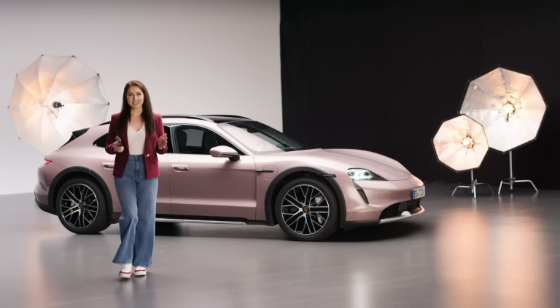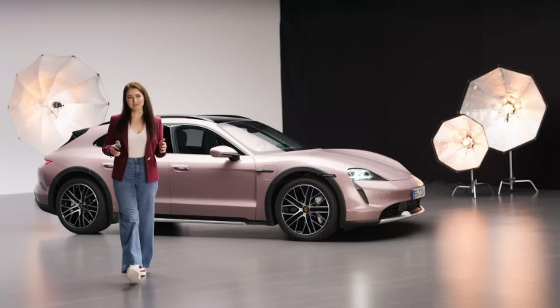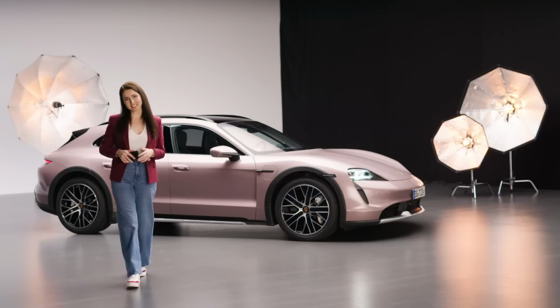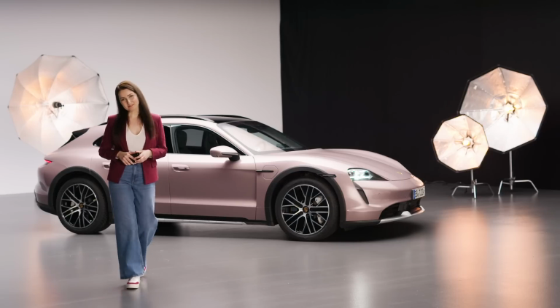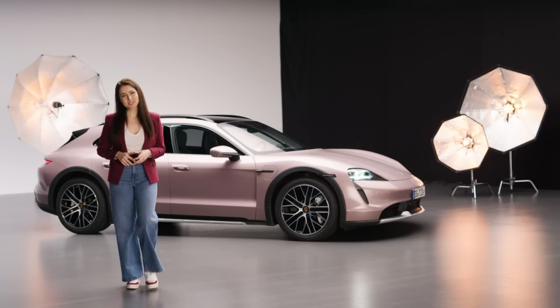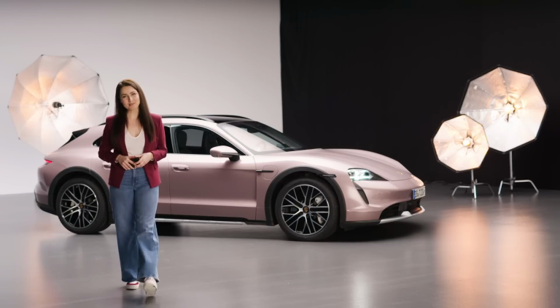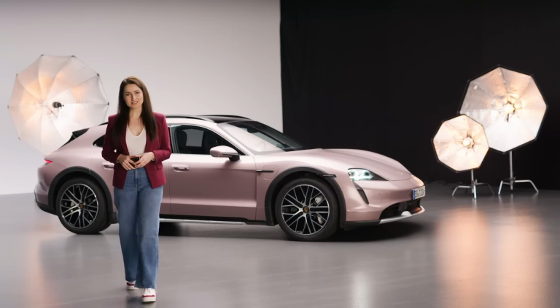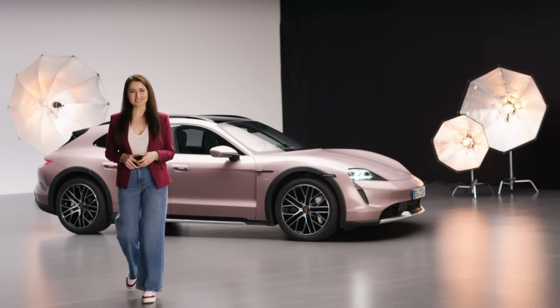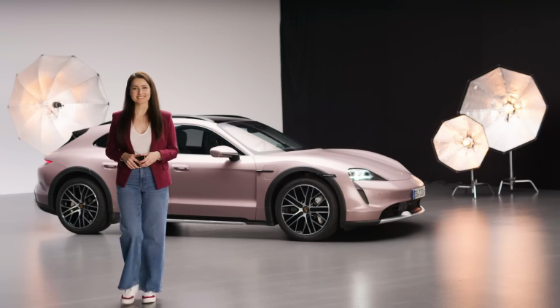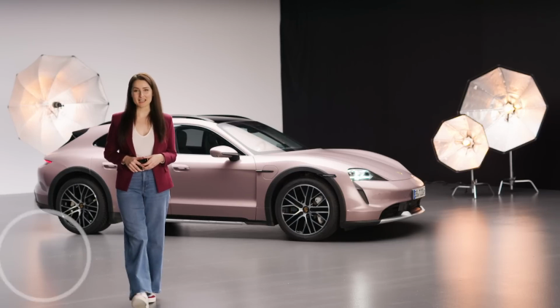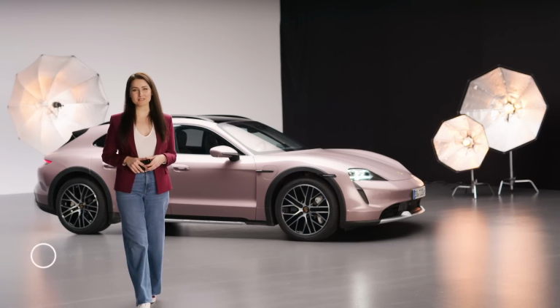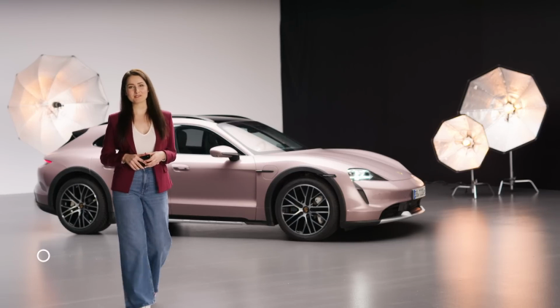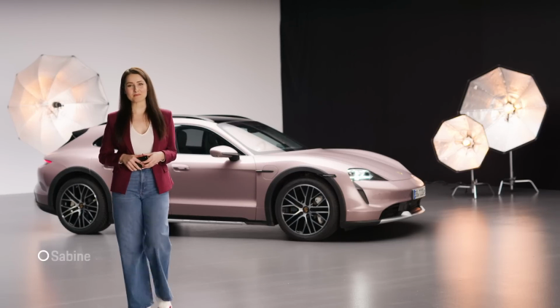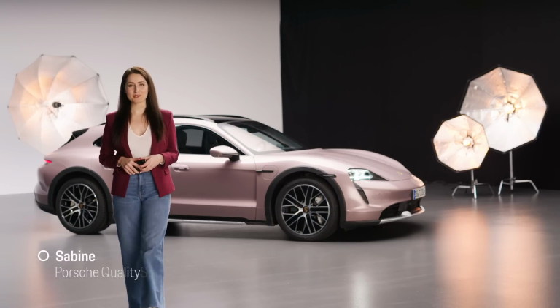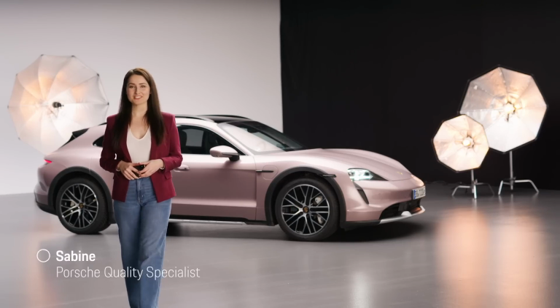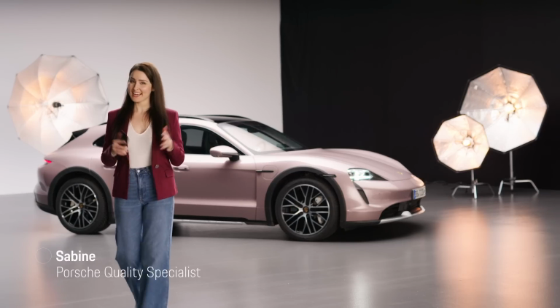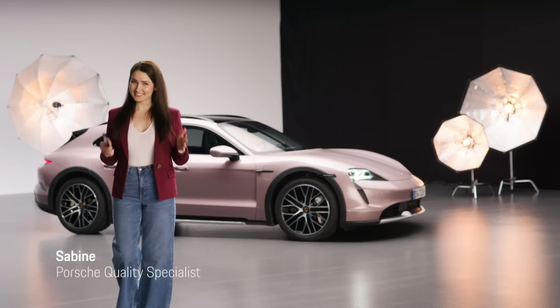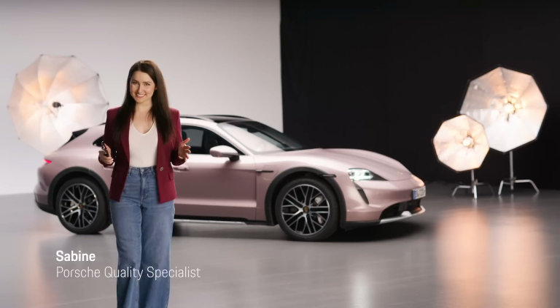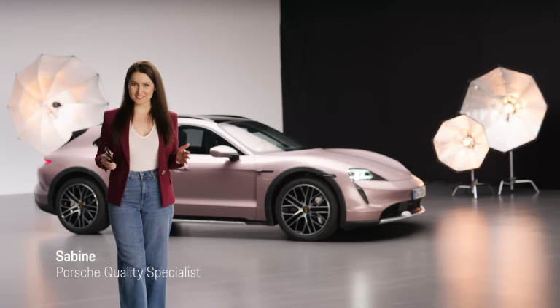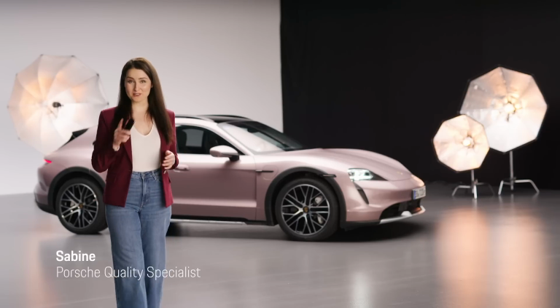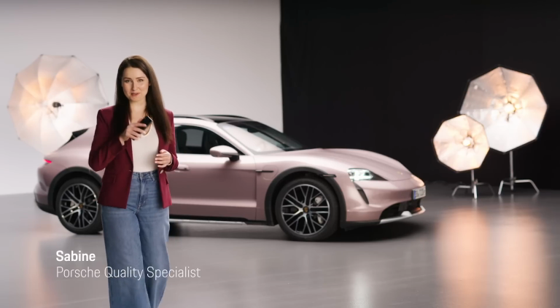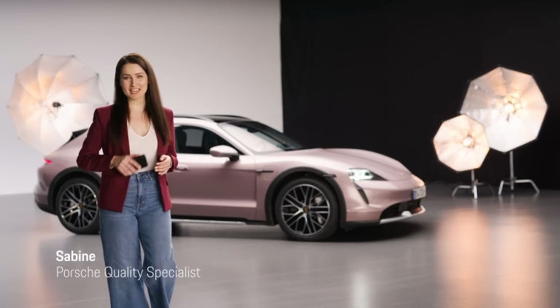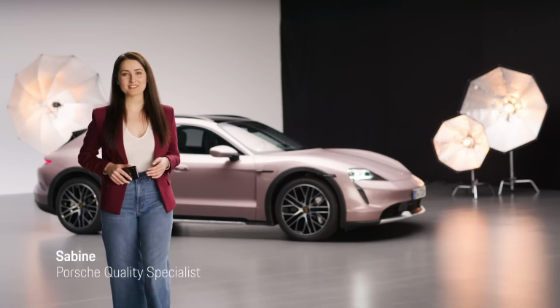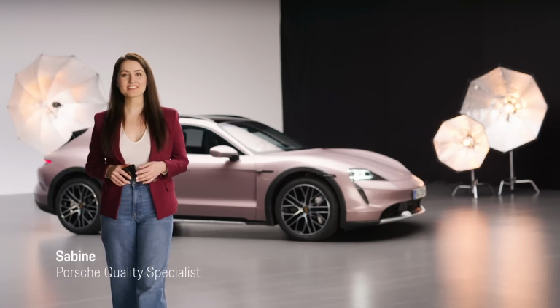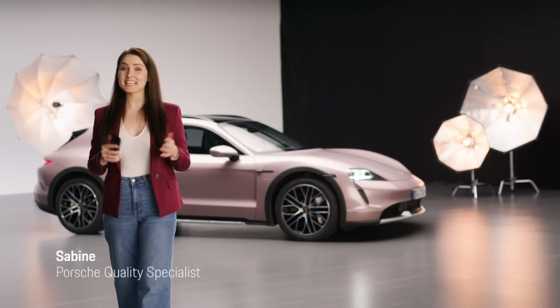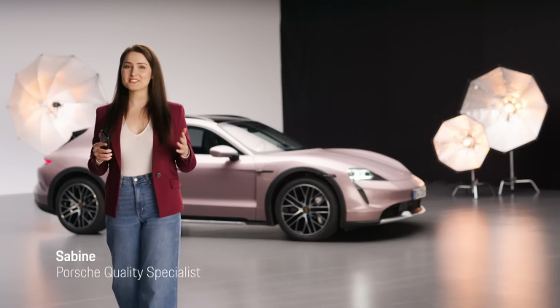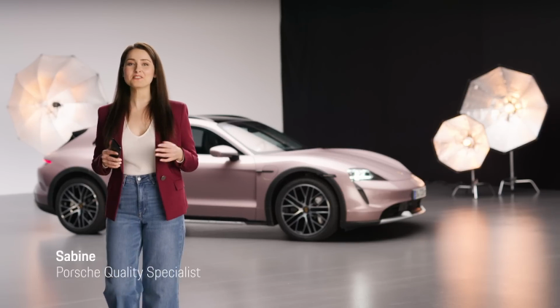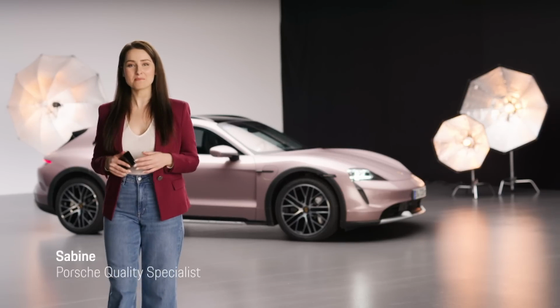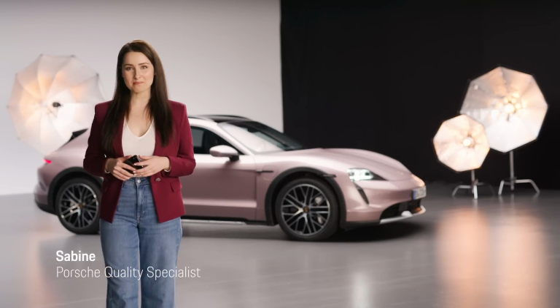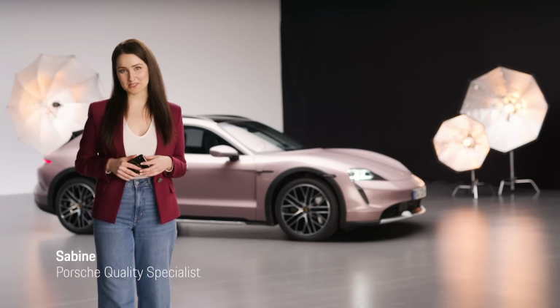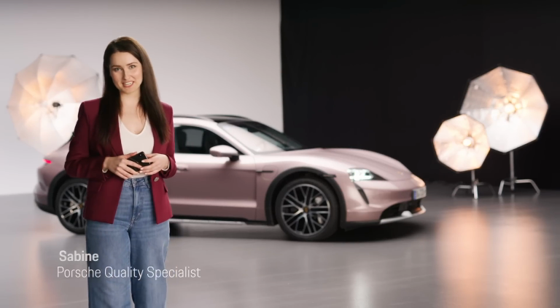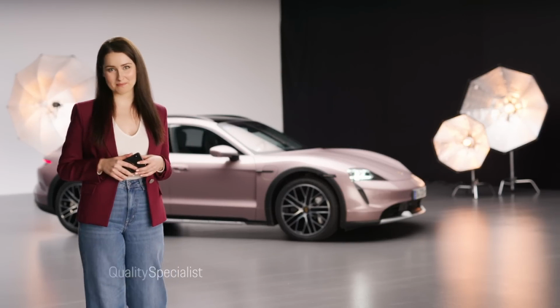Hello and welcome to Spot On! I'm Savine from Porsche and in this video we will have a look at the new MyPorsche app.